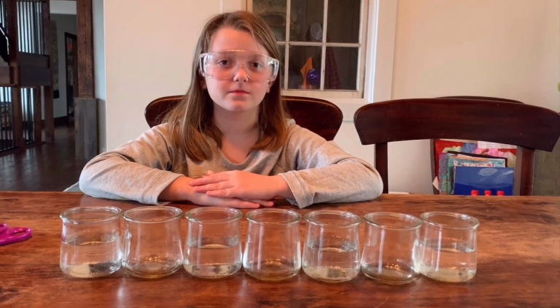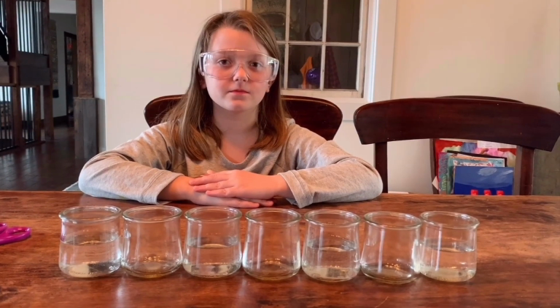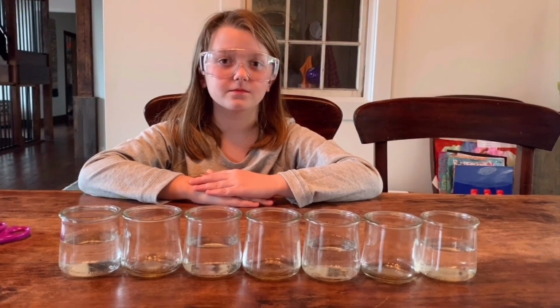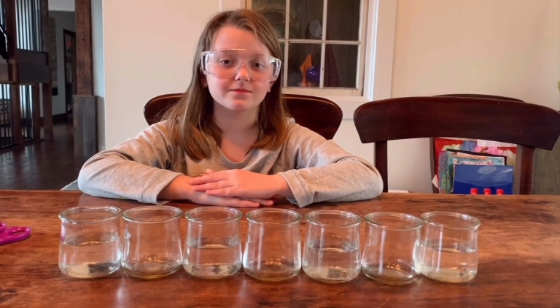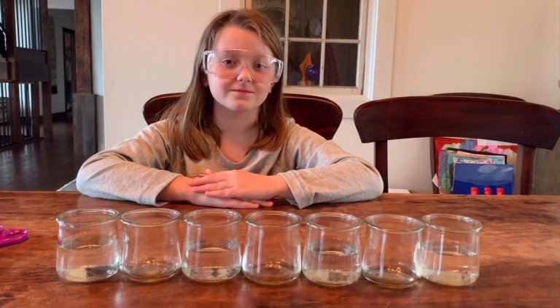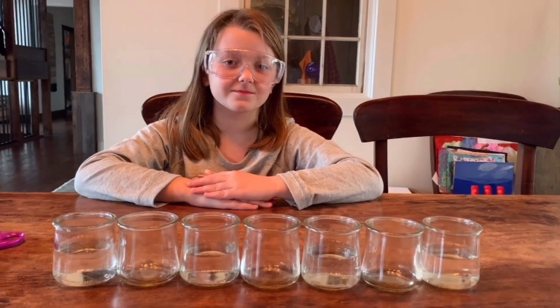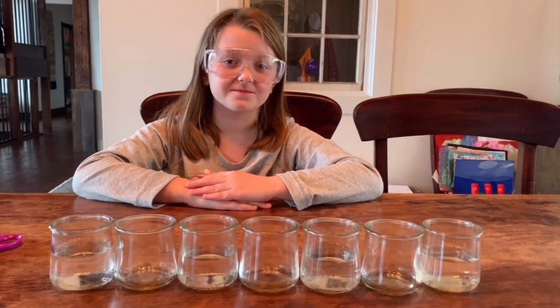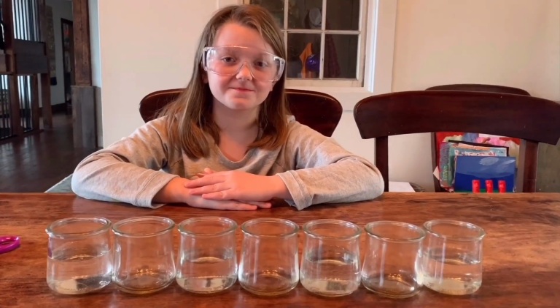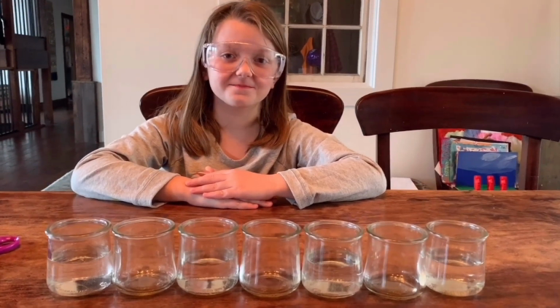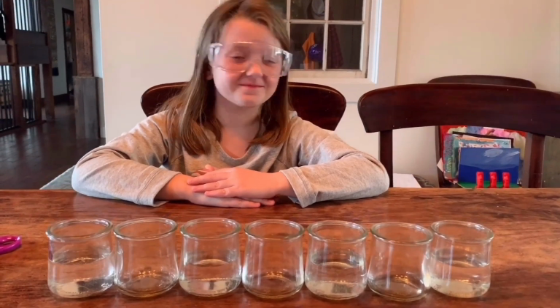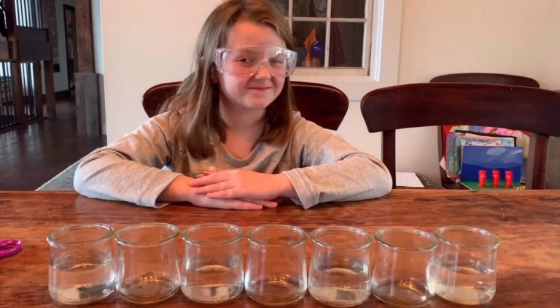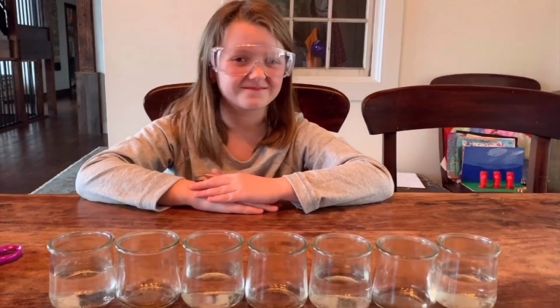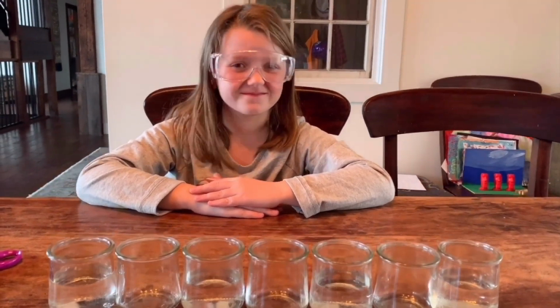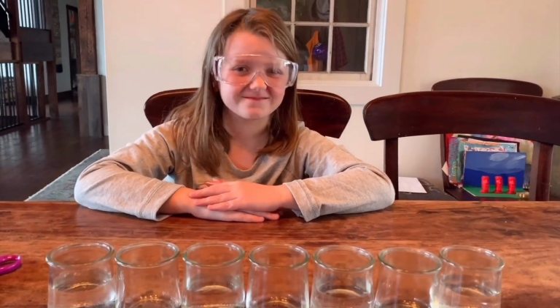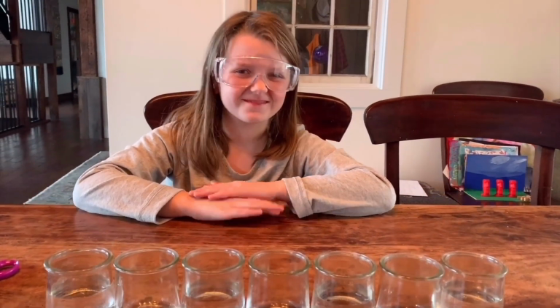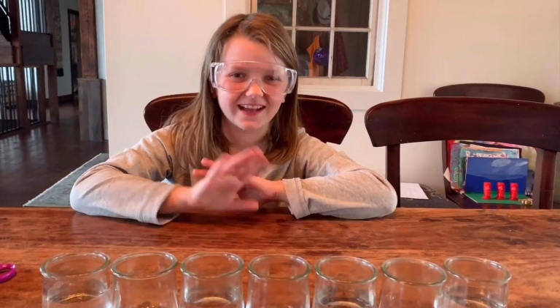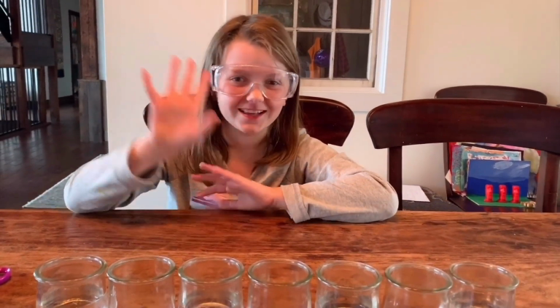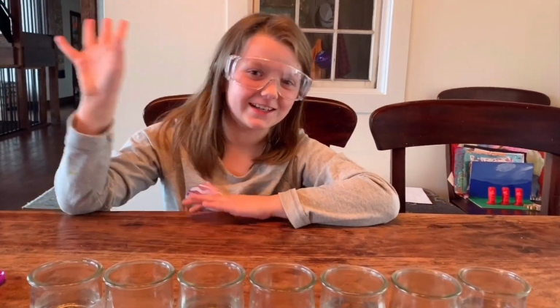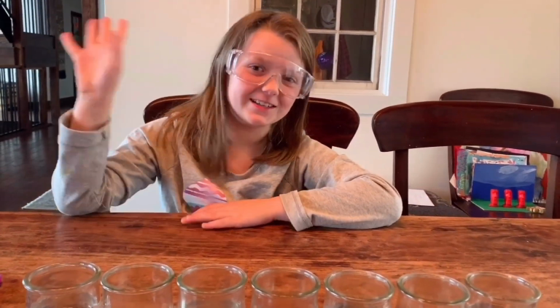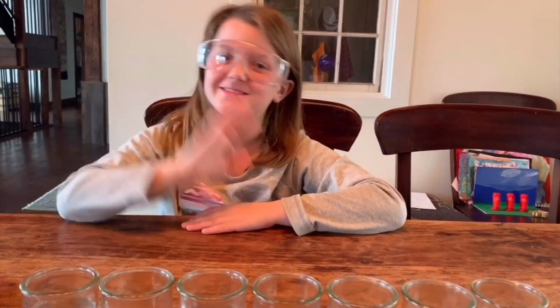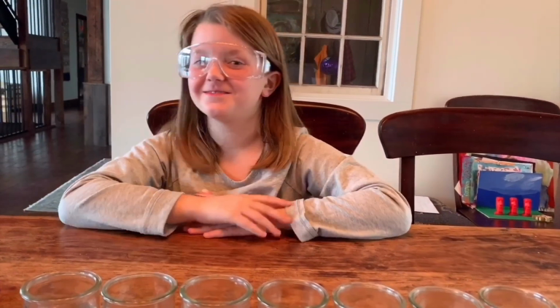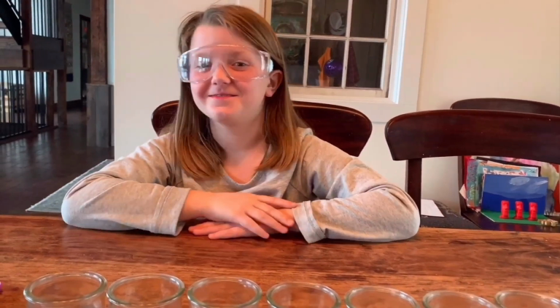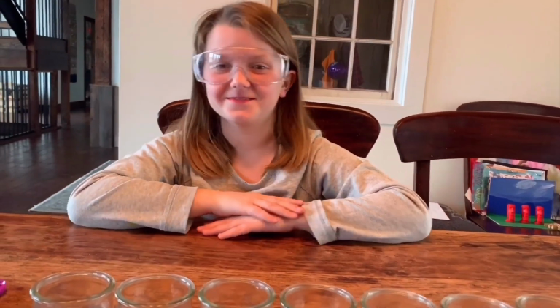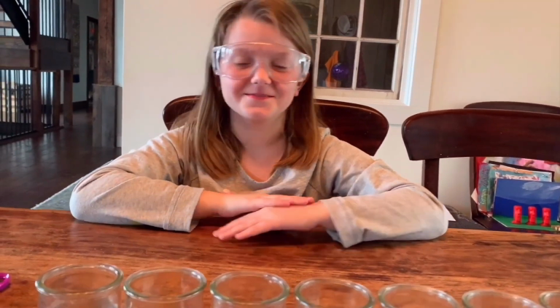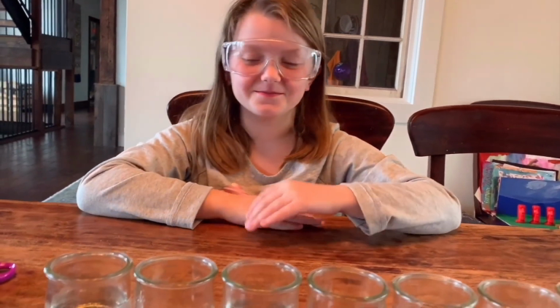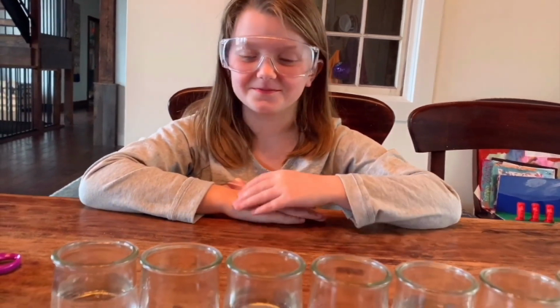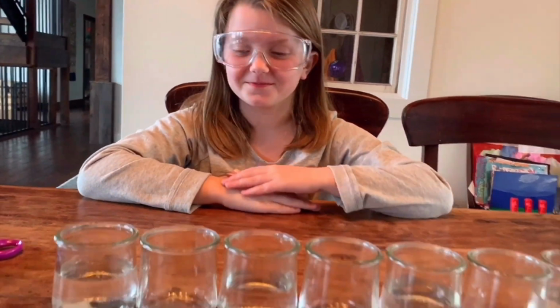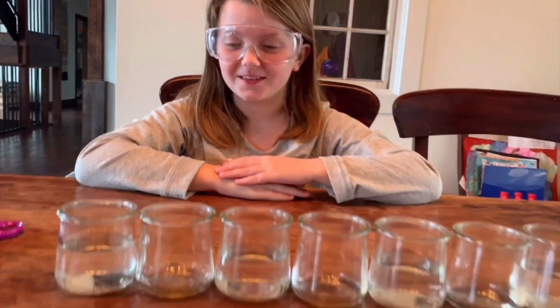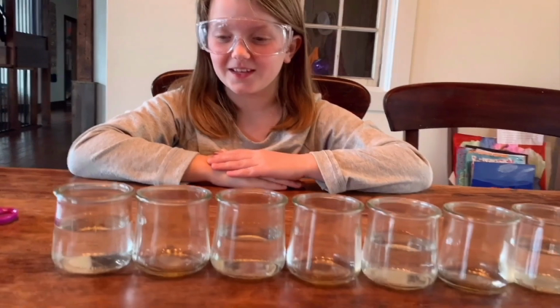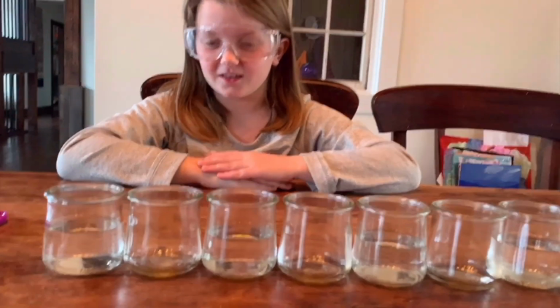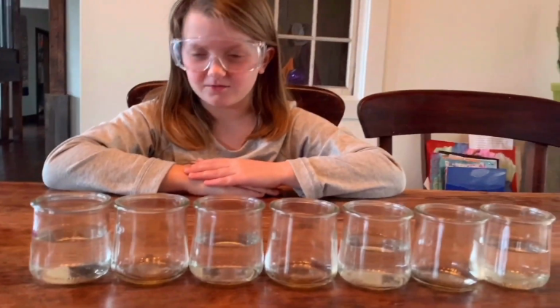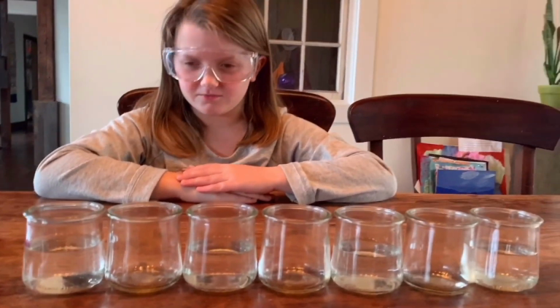Hey, Cyd's back with another experiment. What are we going to need today, Cyd?